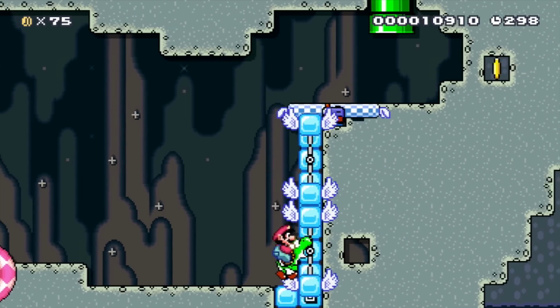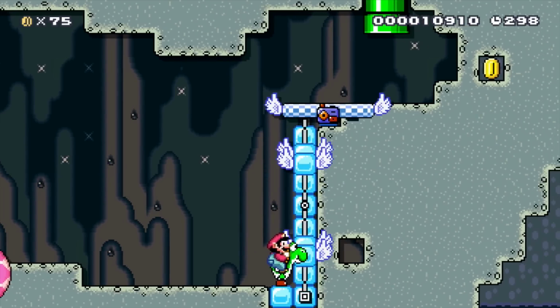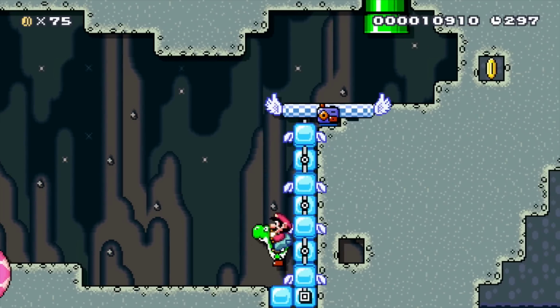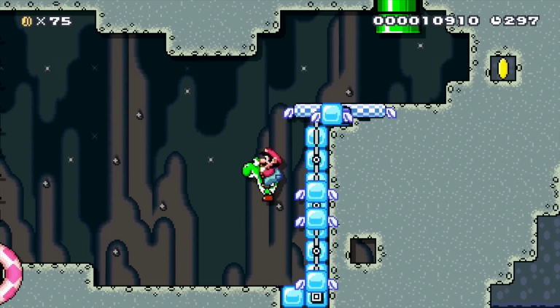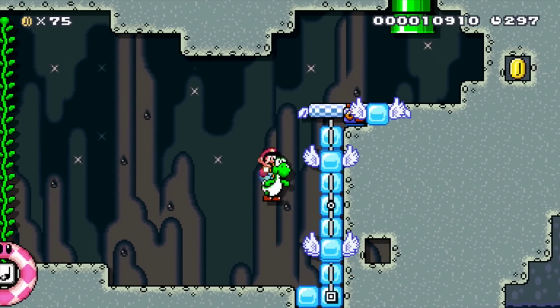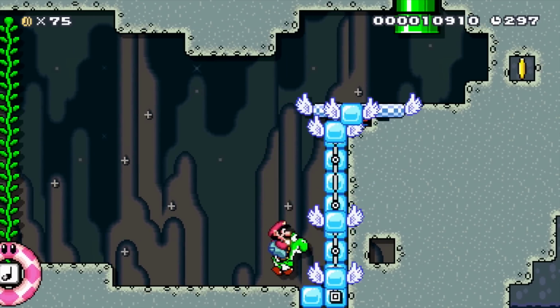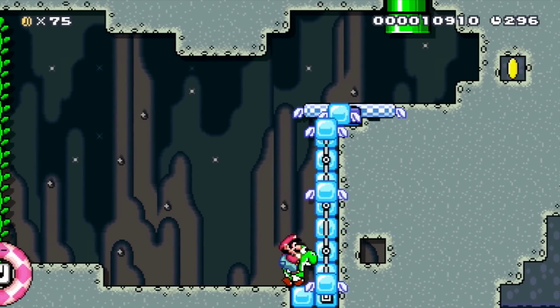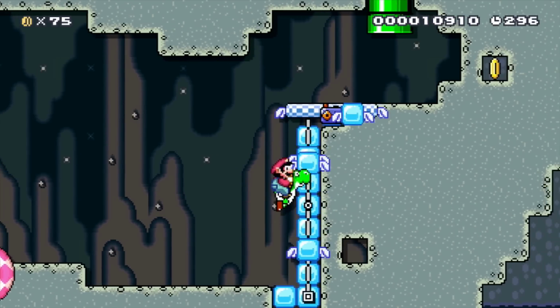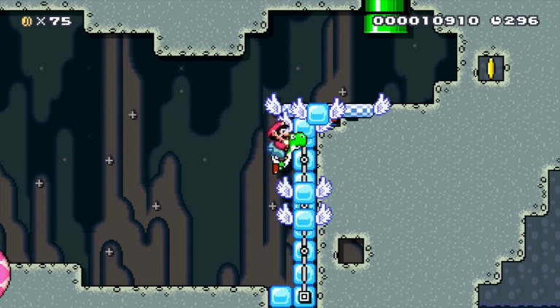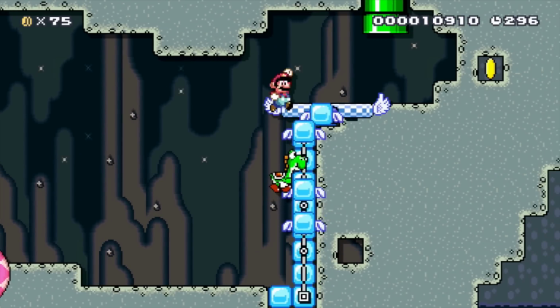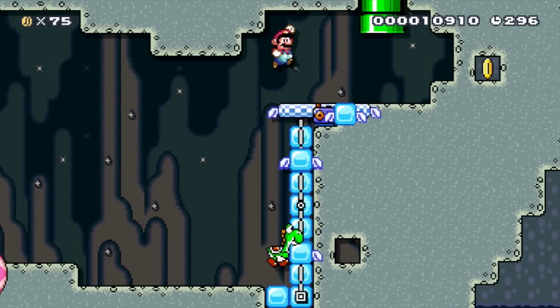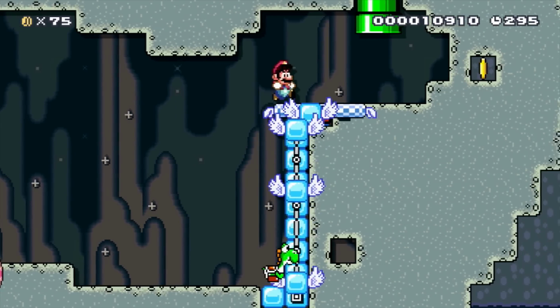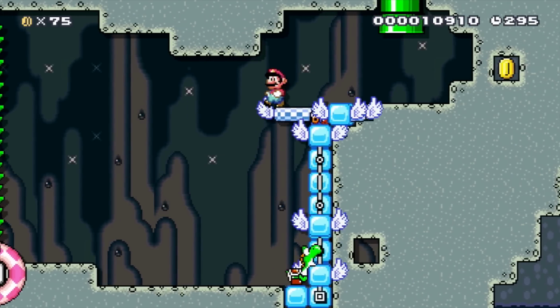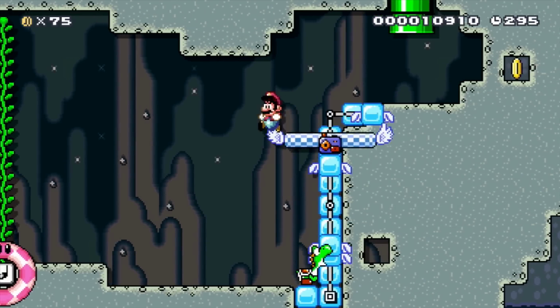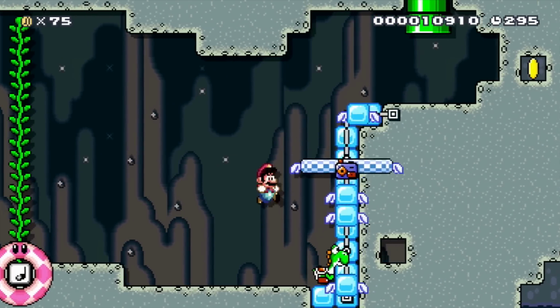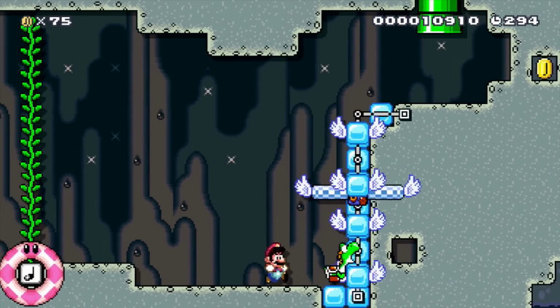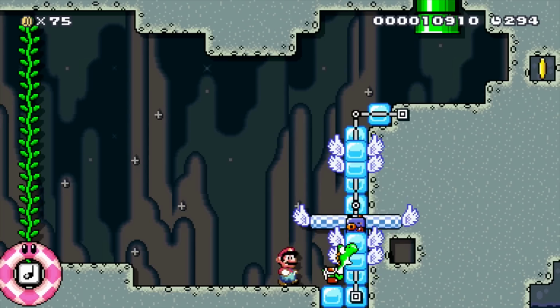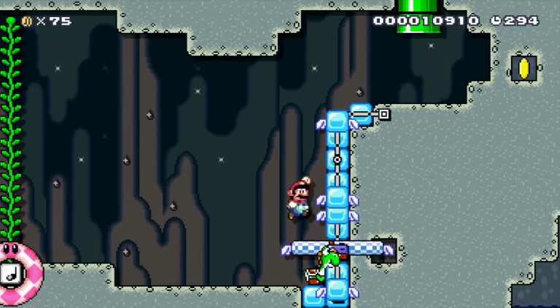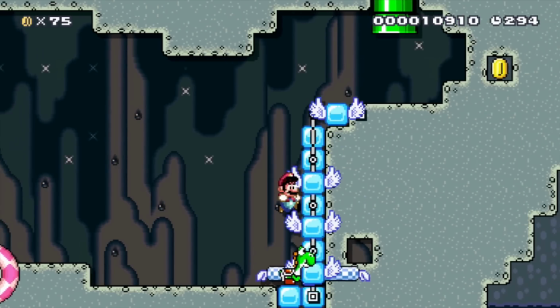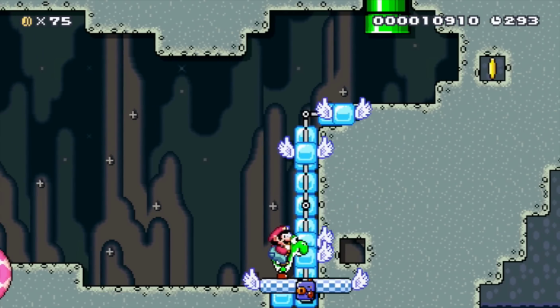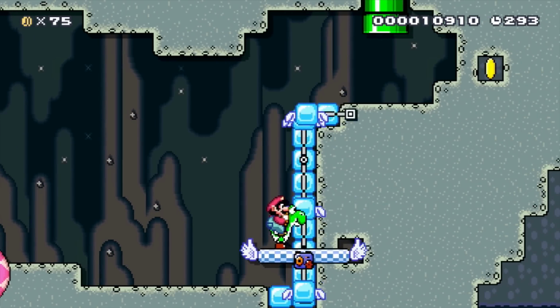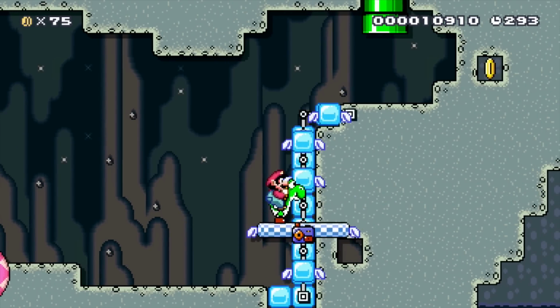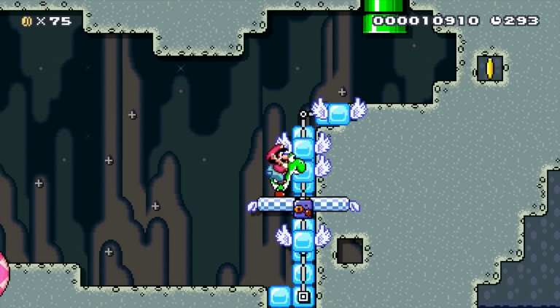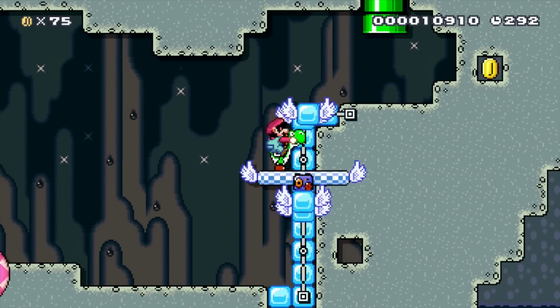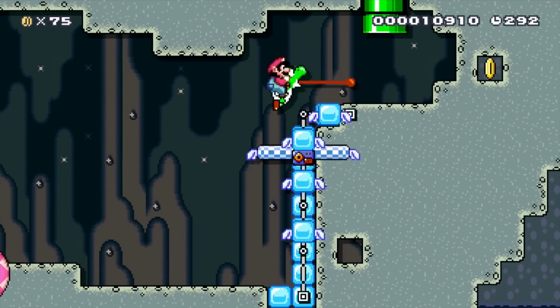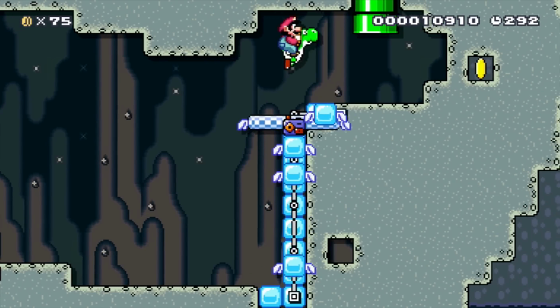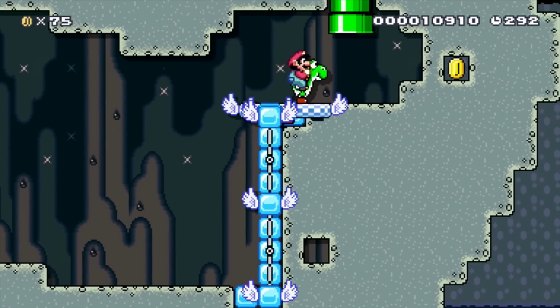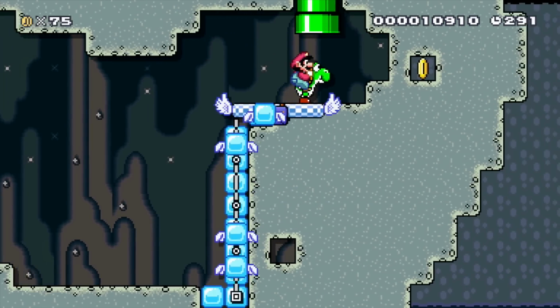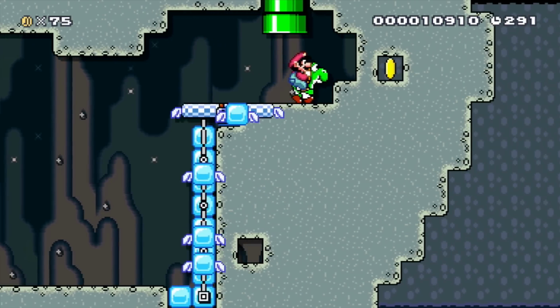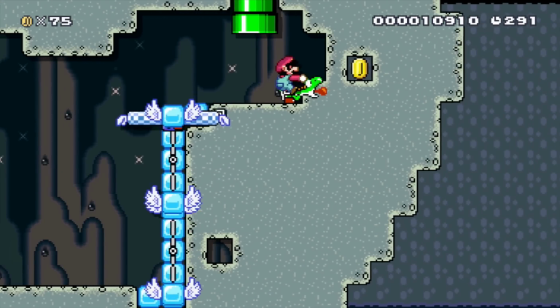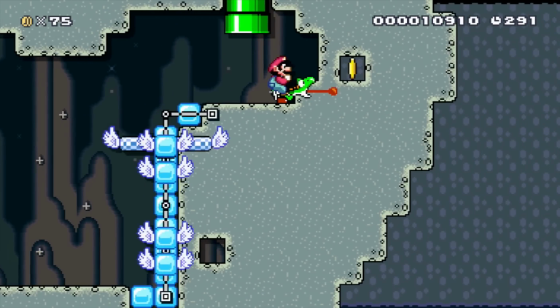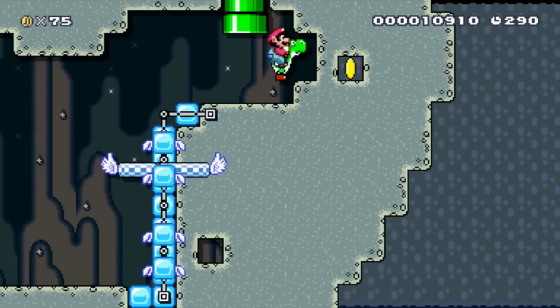Behind the waterfall there are coins which Yoshi can eat, and there's a platform on top of the waterfall that will bring Yoshi and Mario up.